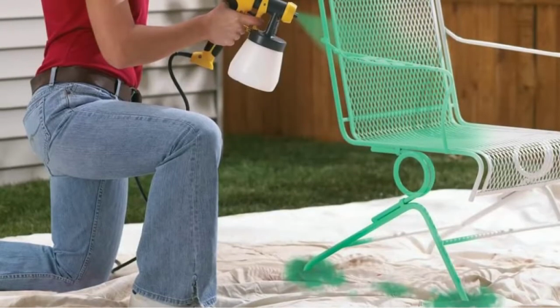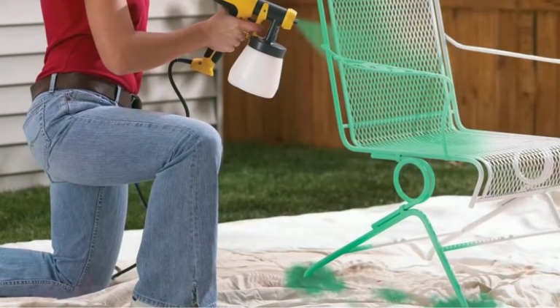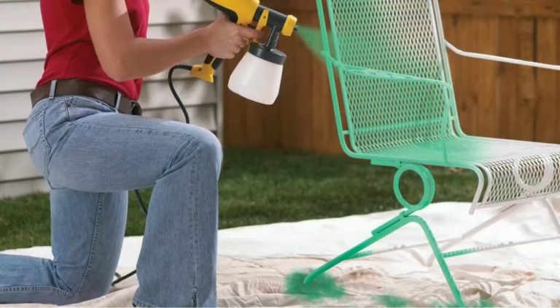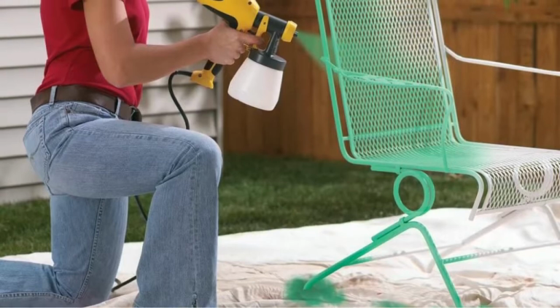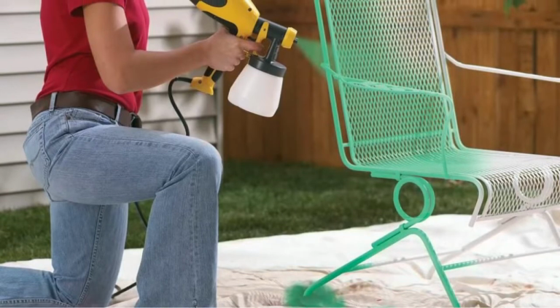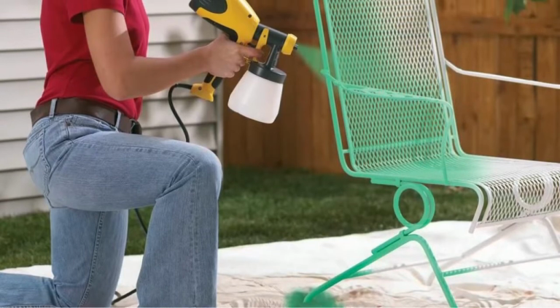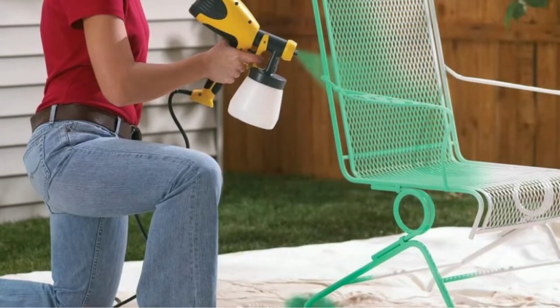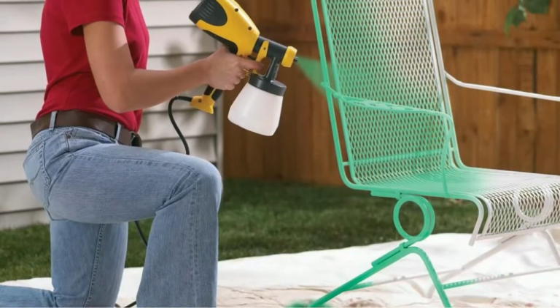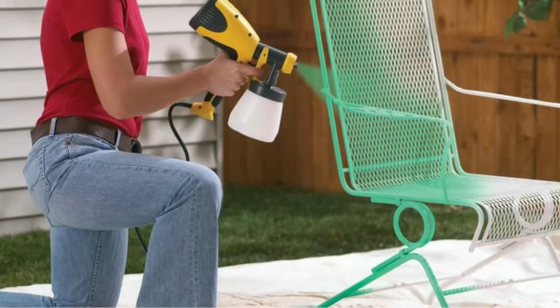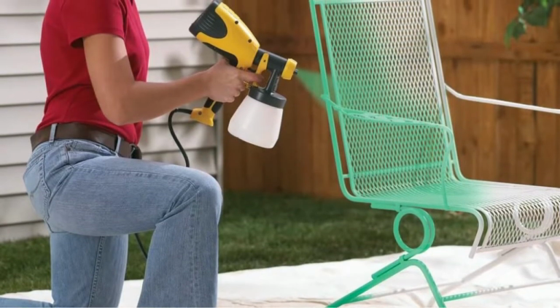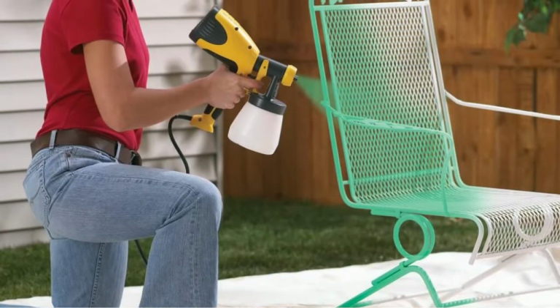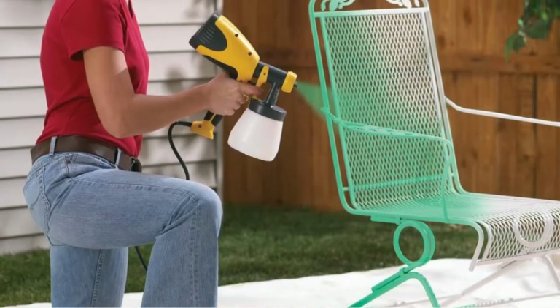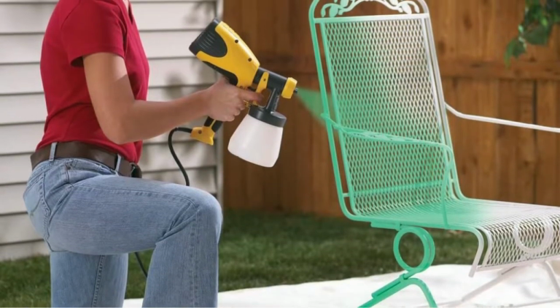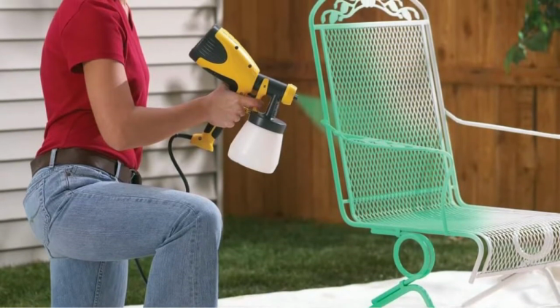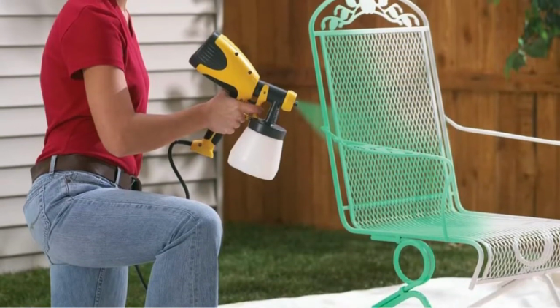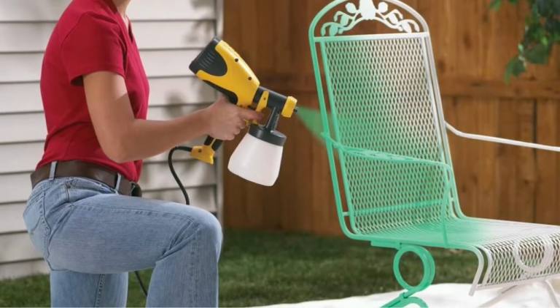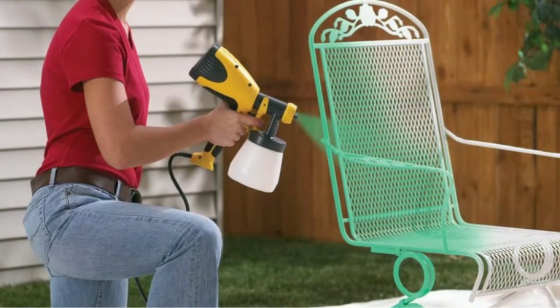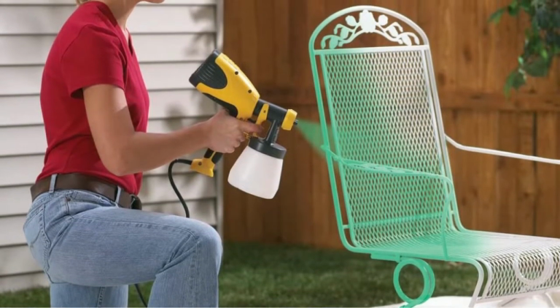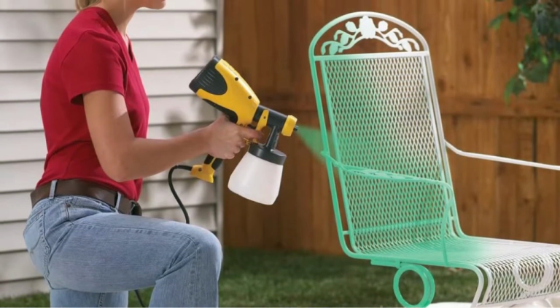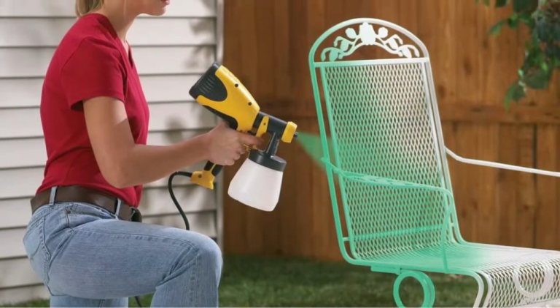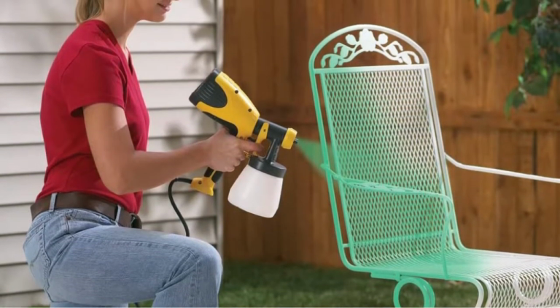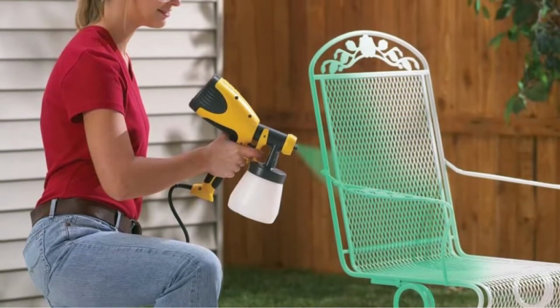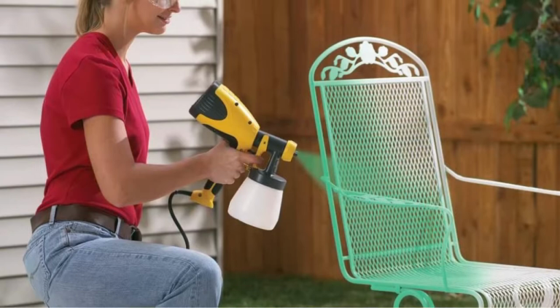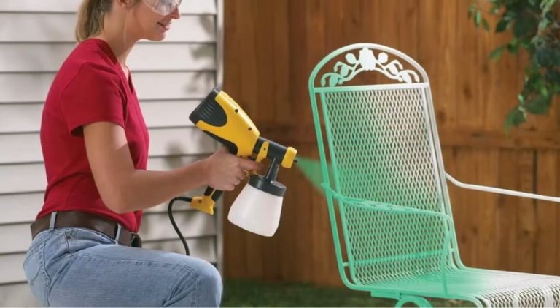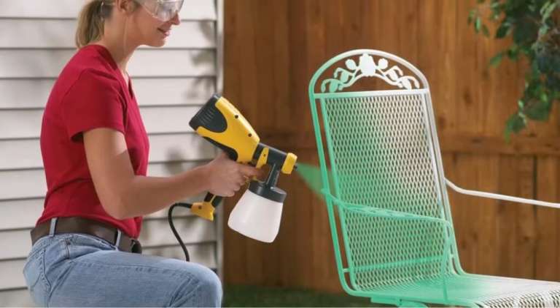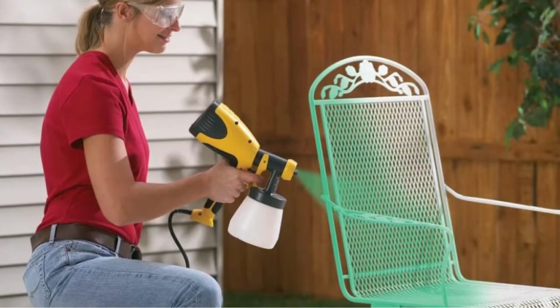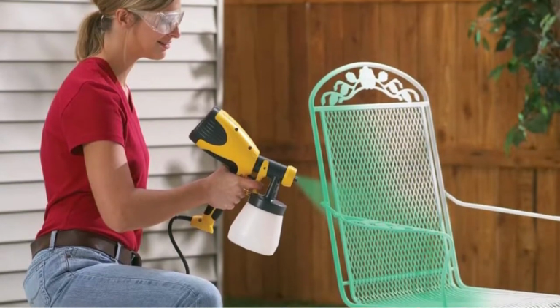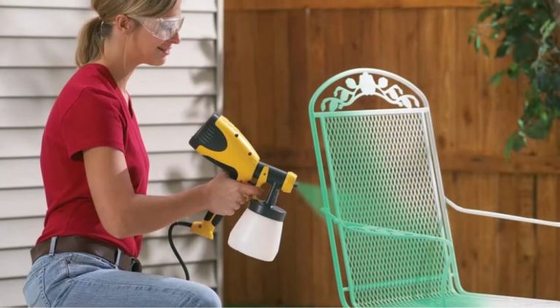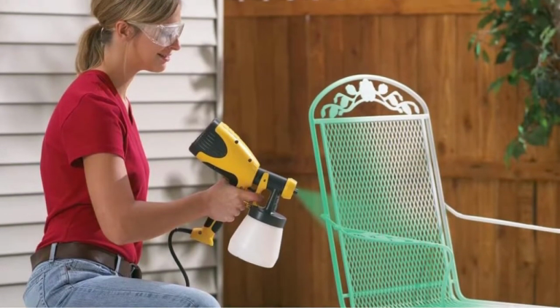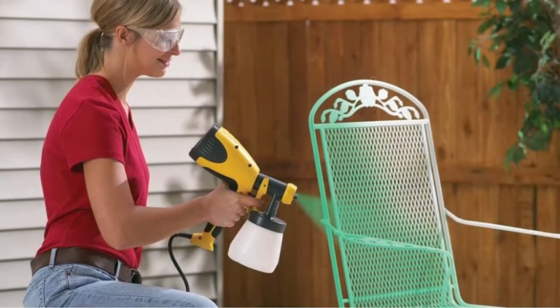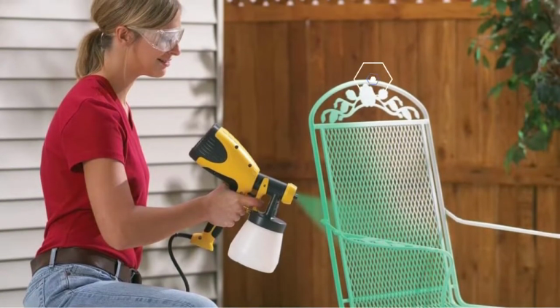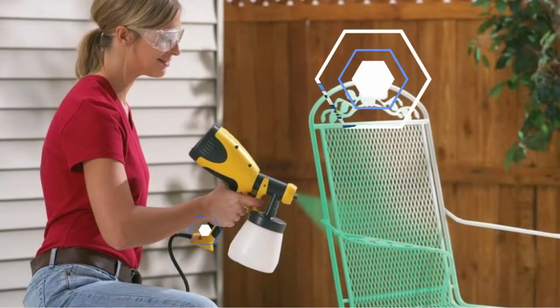In addition, the sprayer is powered by a separate hydraulic pump that connects to the sprayer via a hose to lighten the load, reducing arm fatigue.